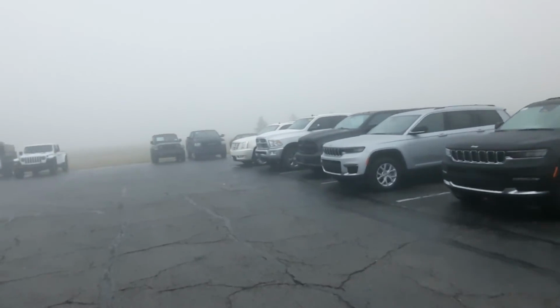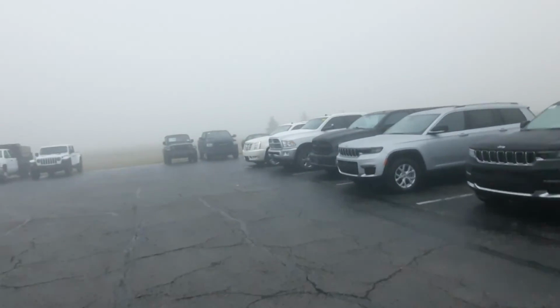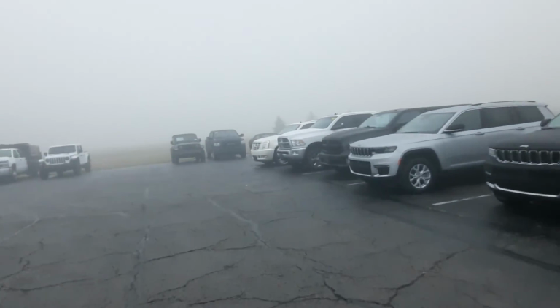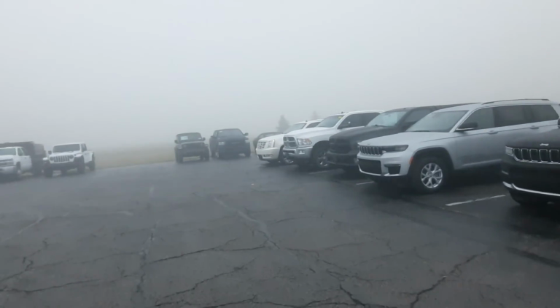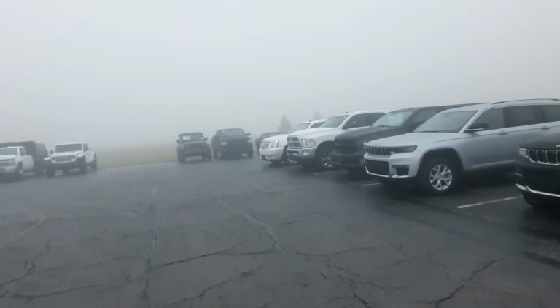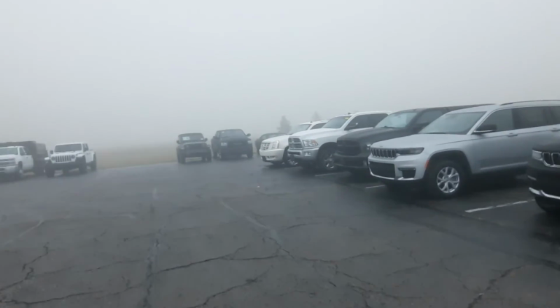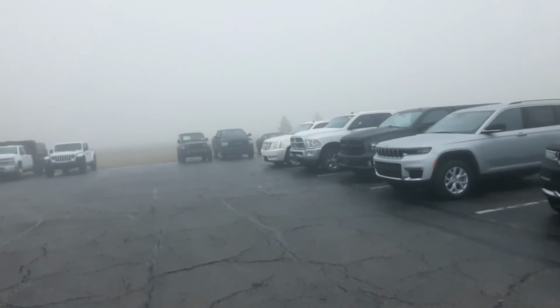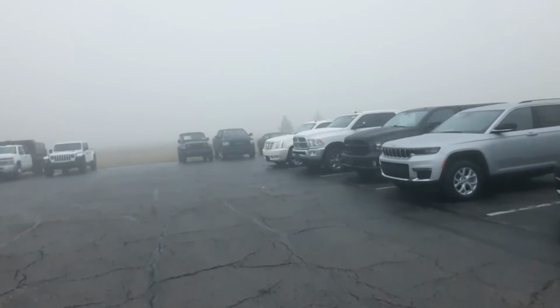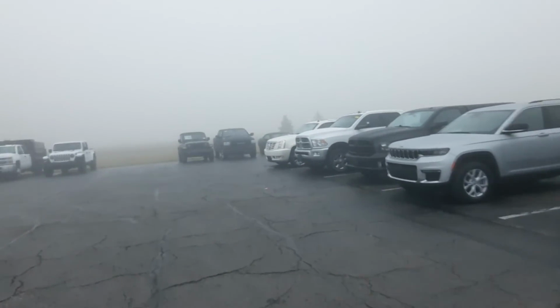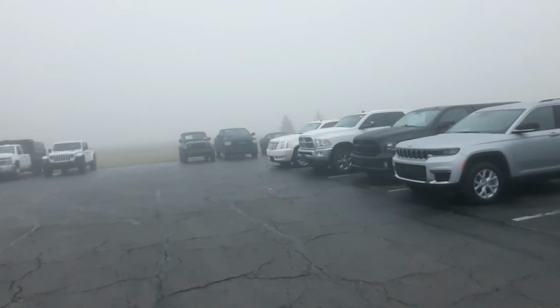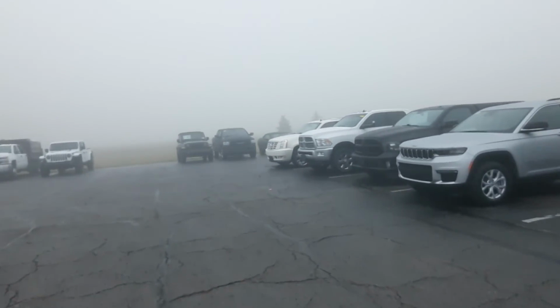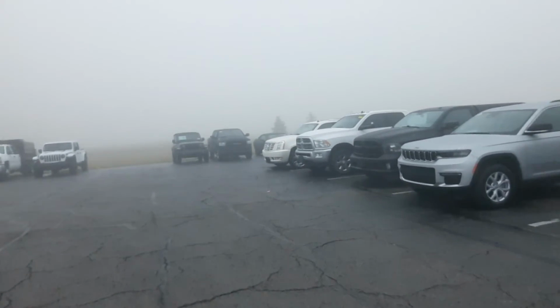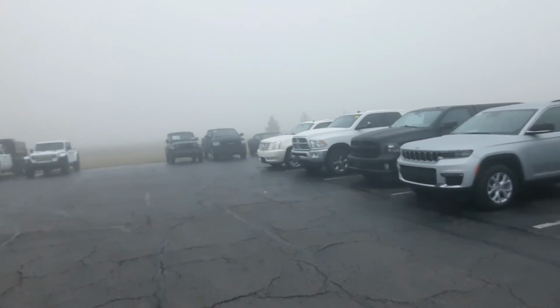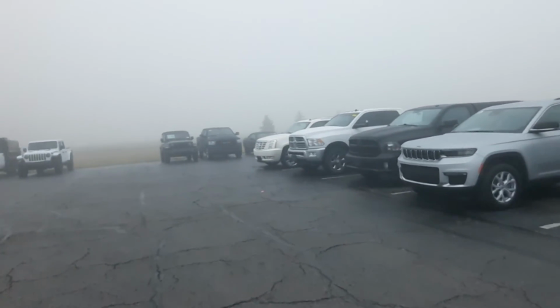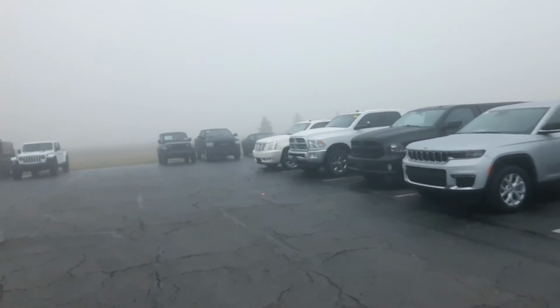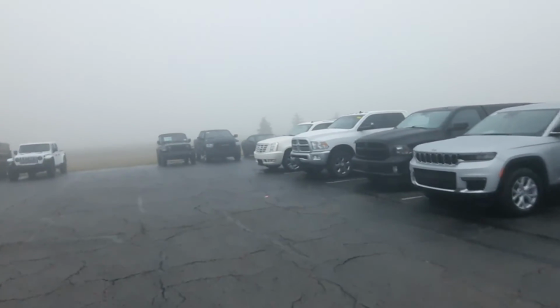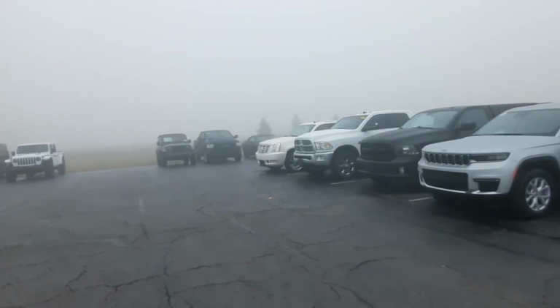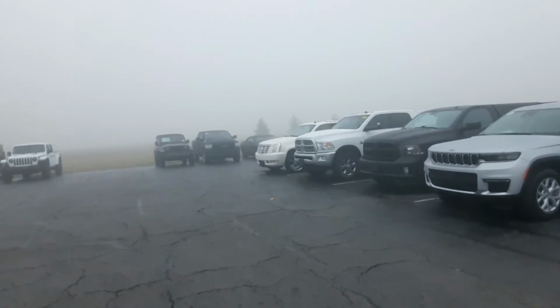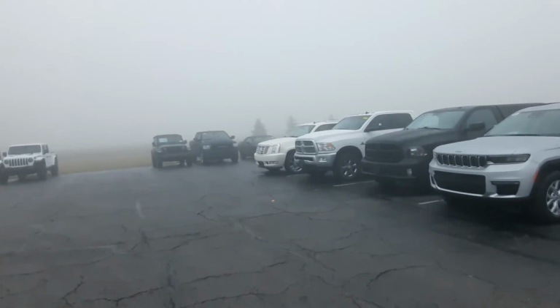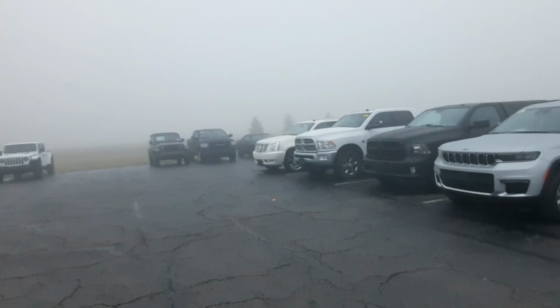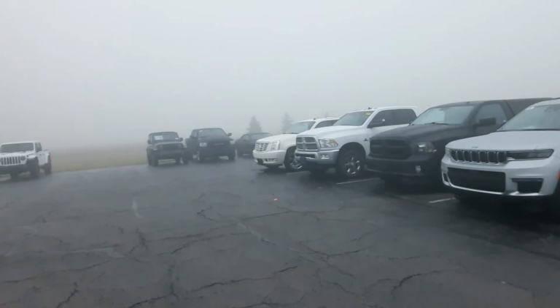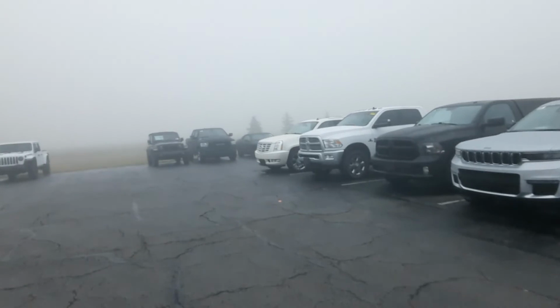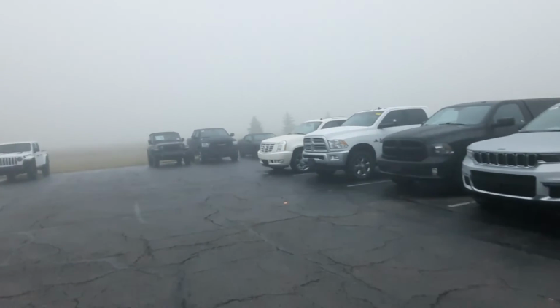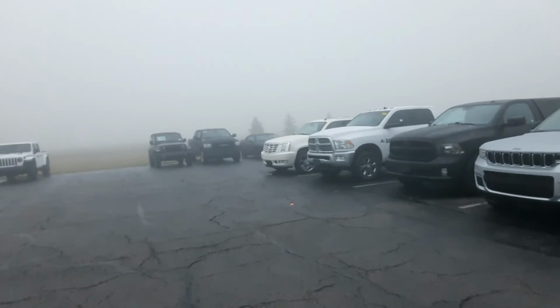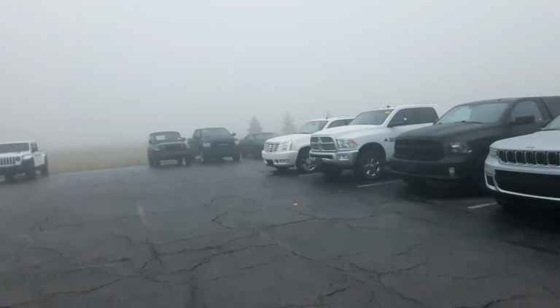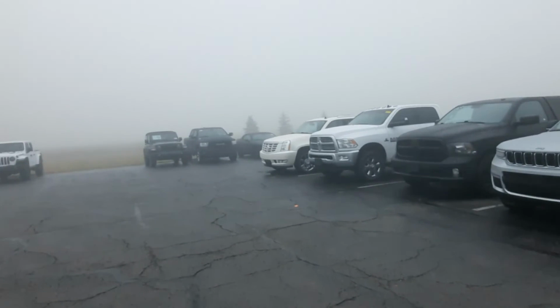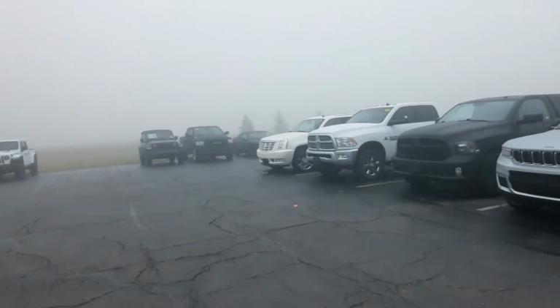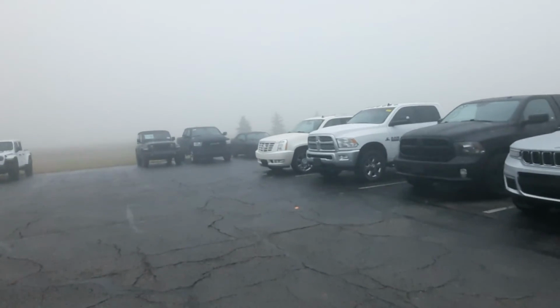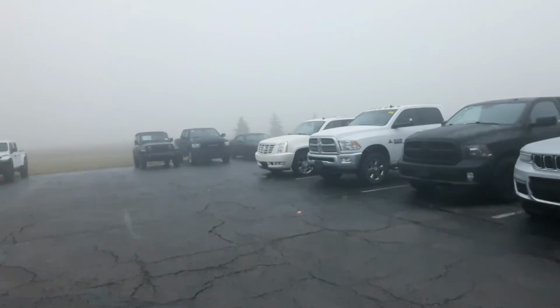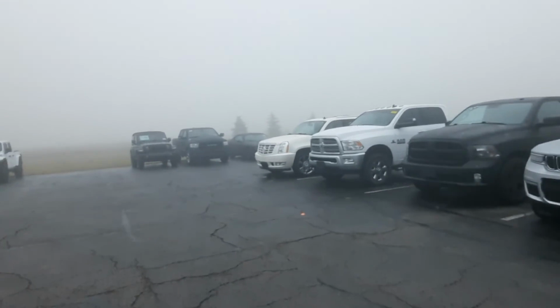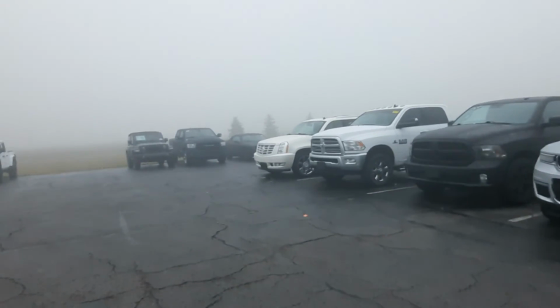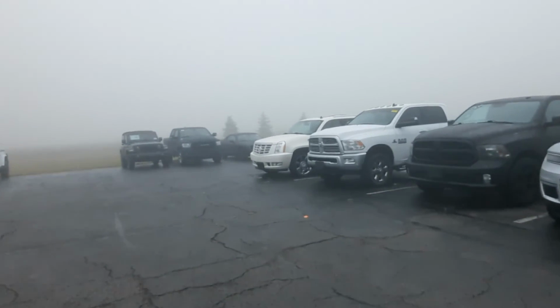Back here tucked in the corner — a brand new Challenger GT.